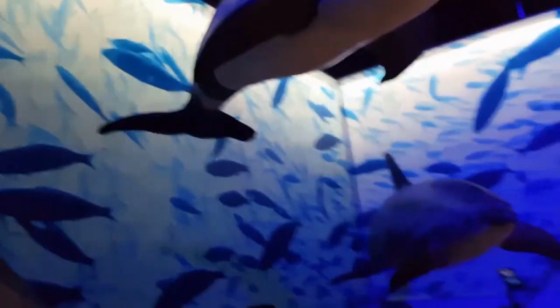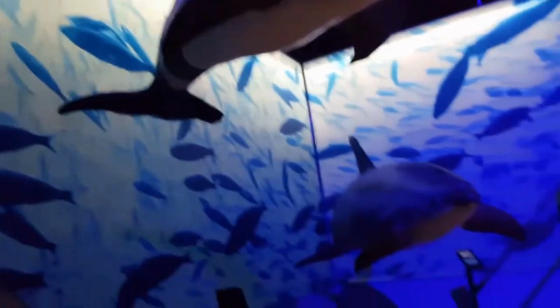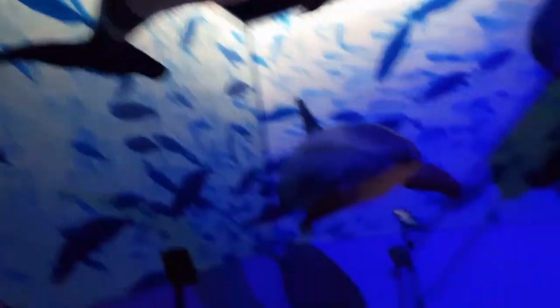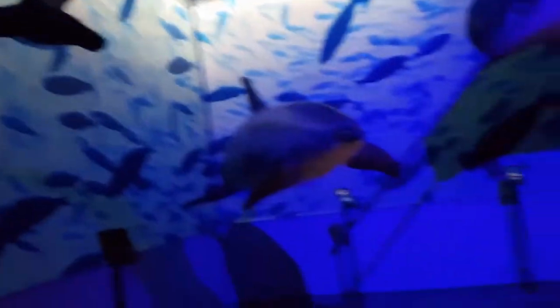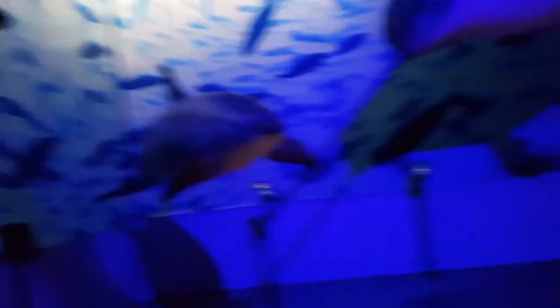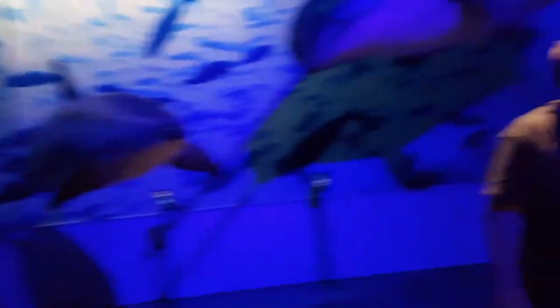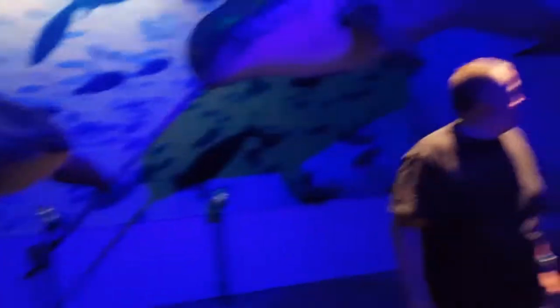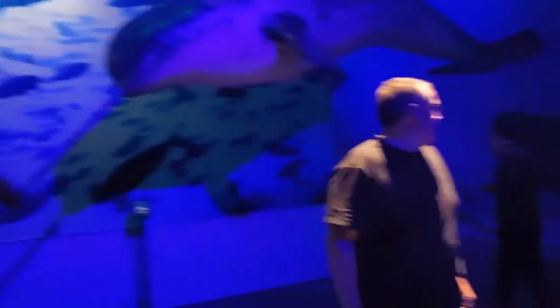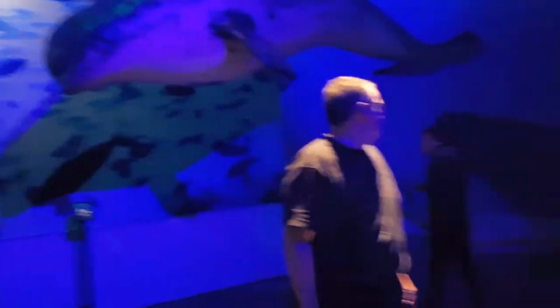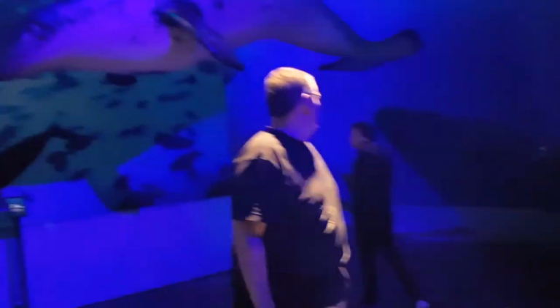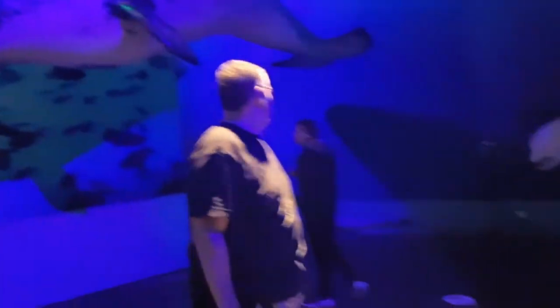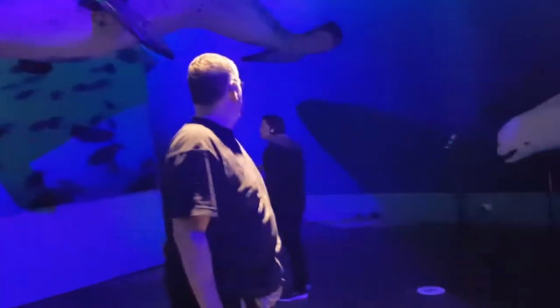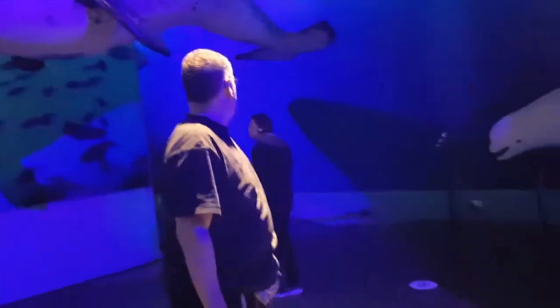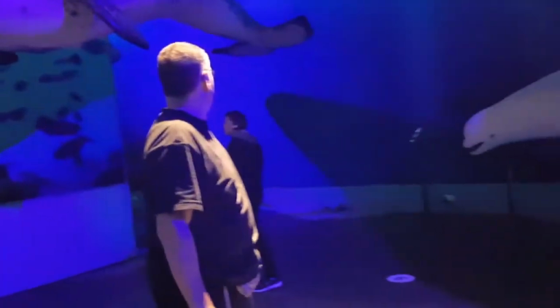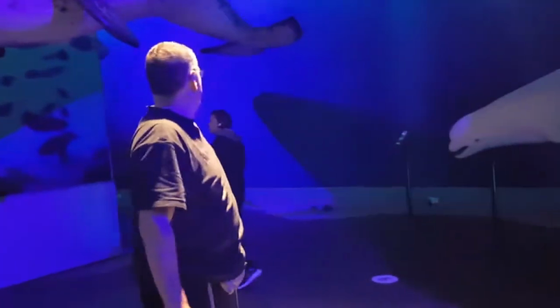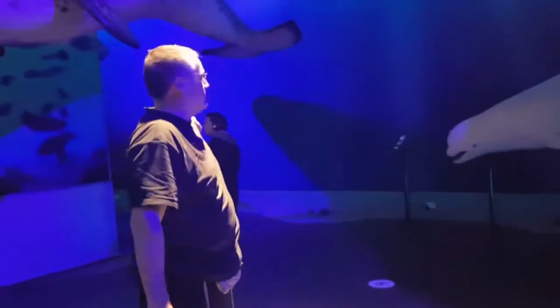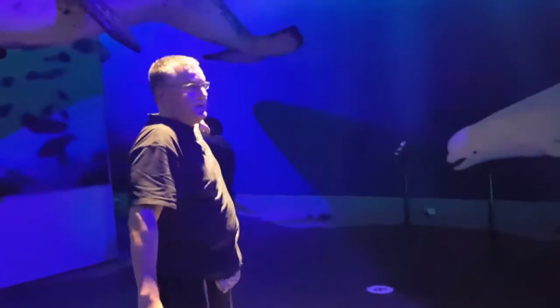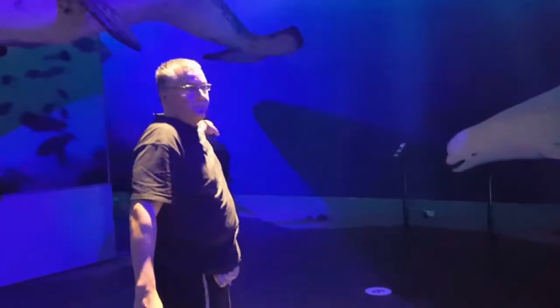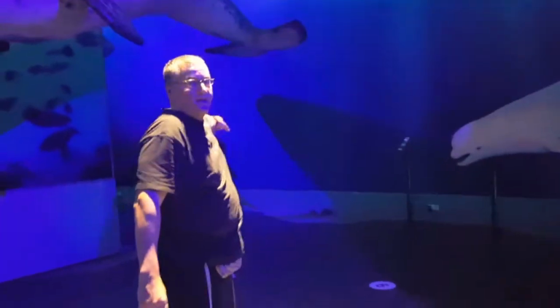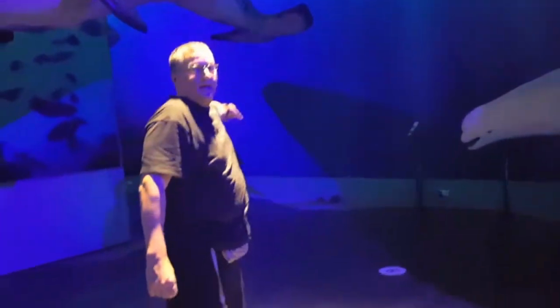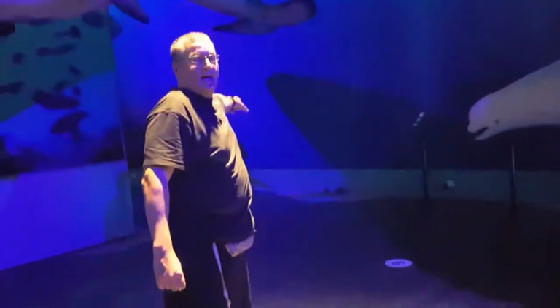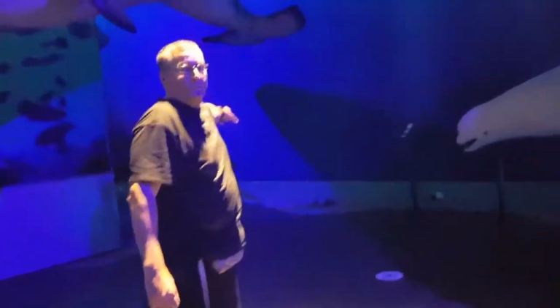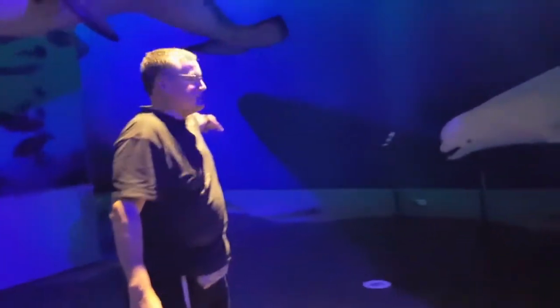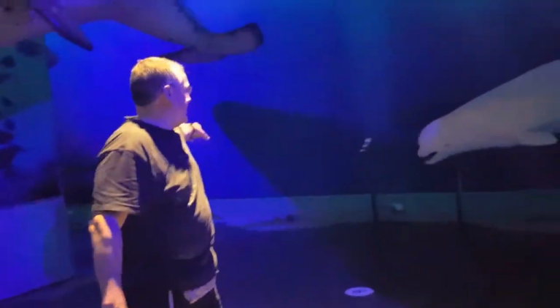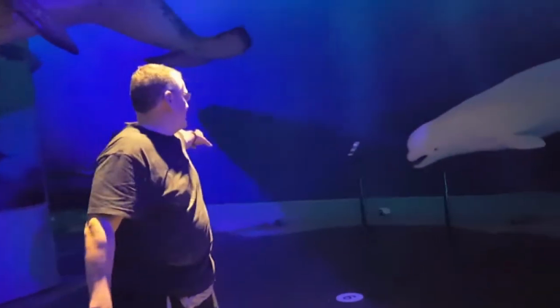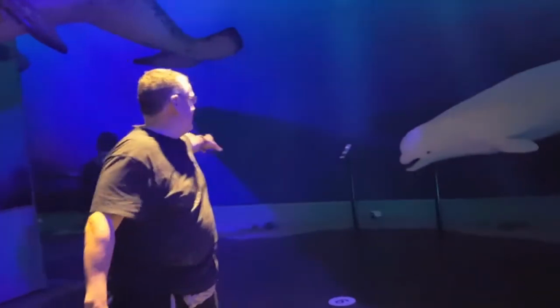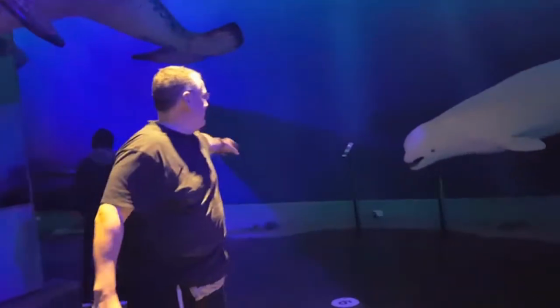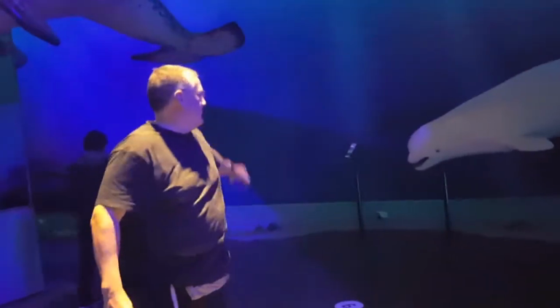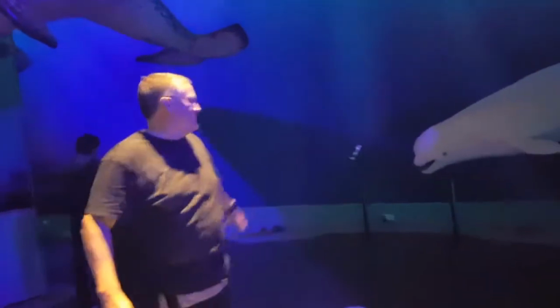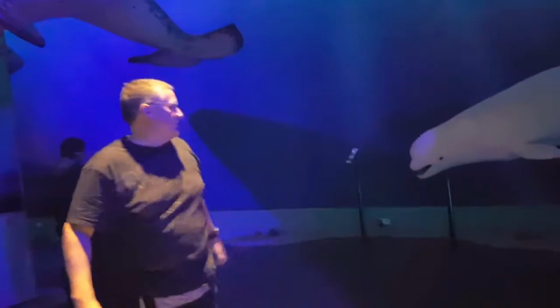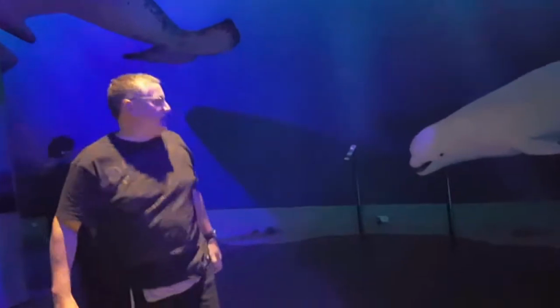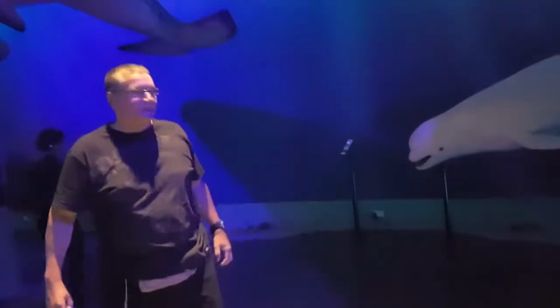Okay, so now what we're going to do is head down this way and we'll see some of the big whales over here.